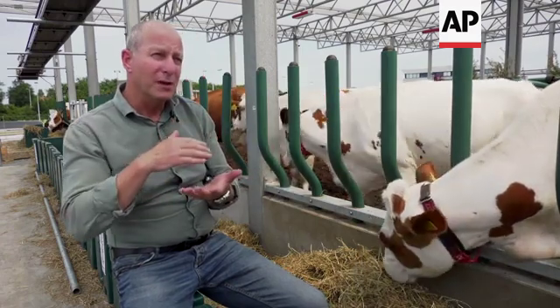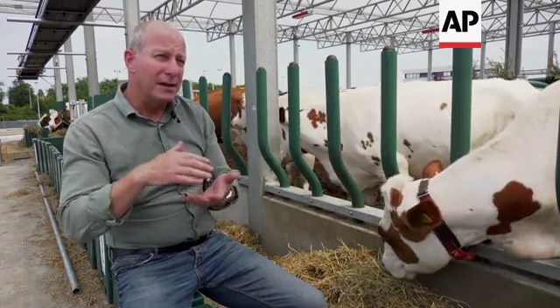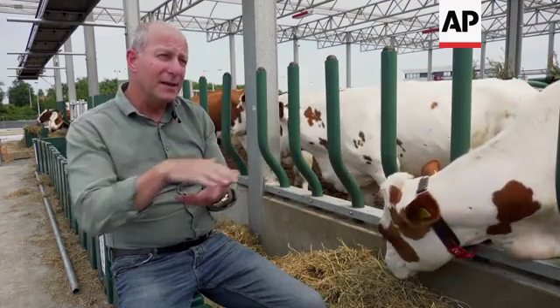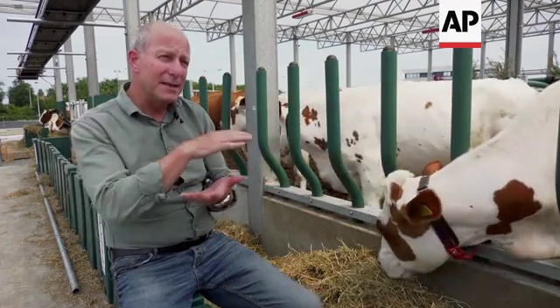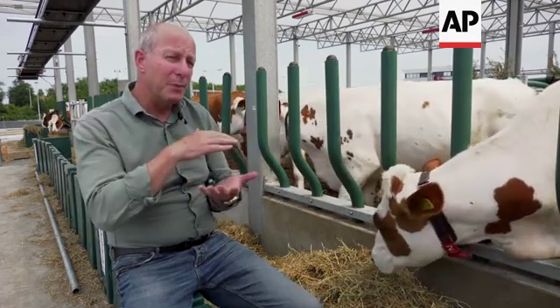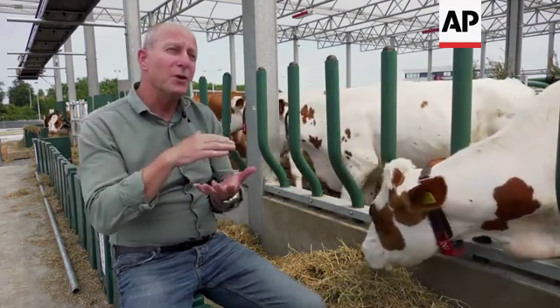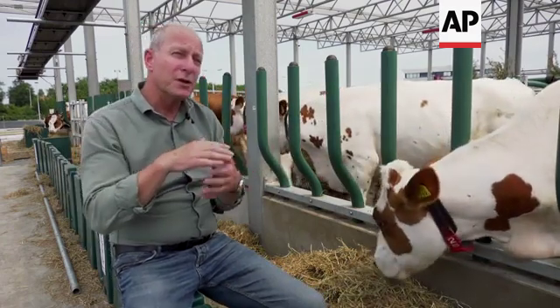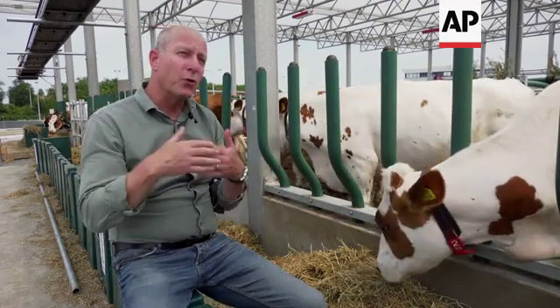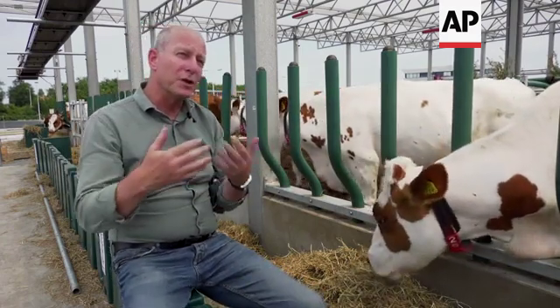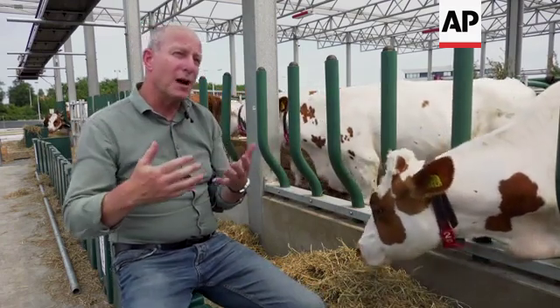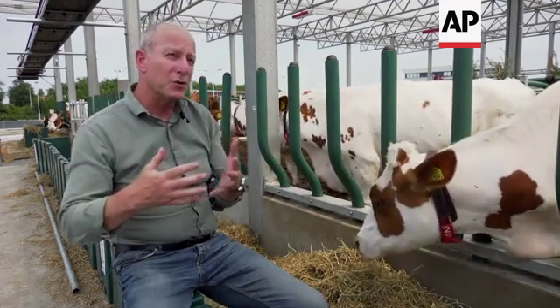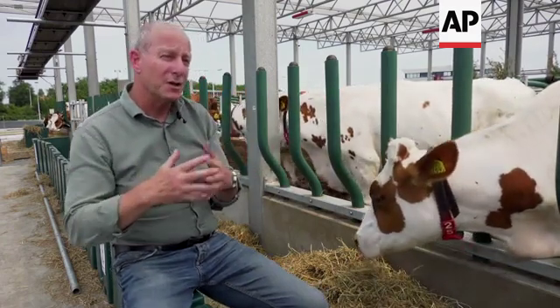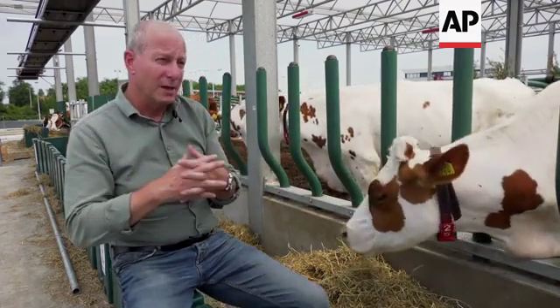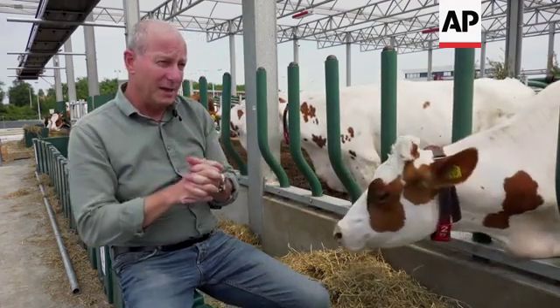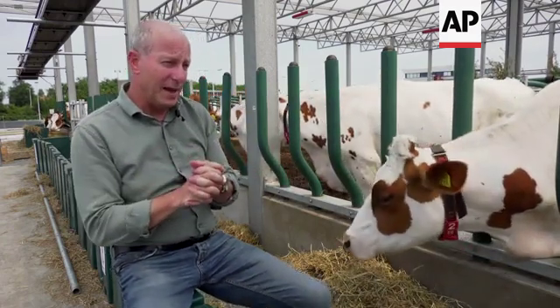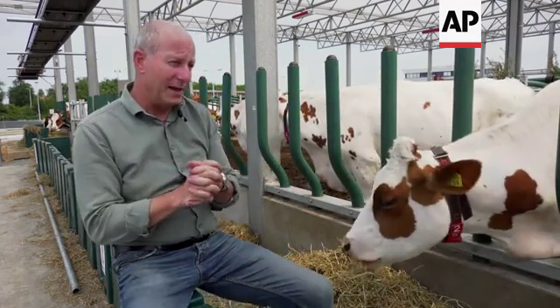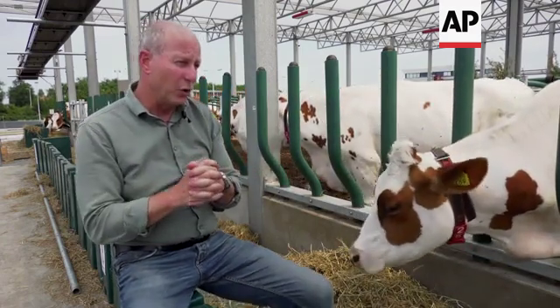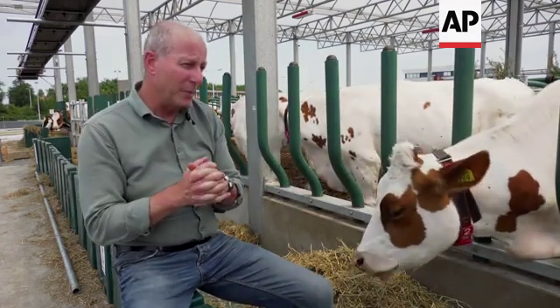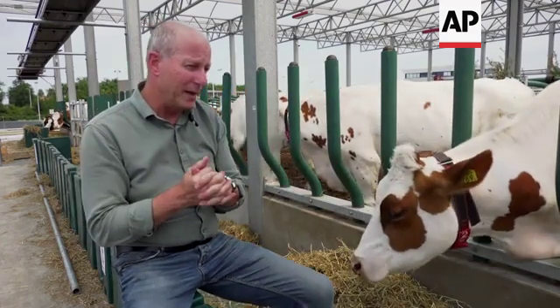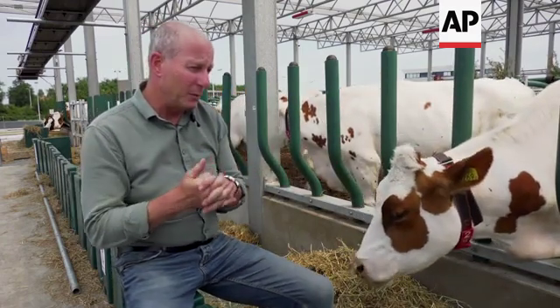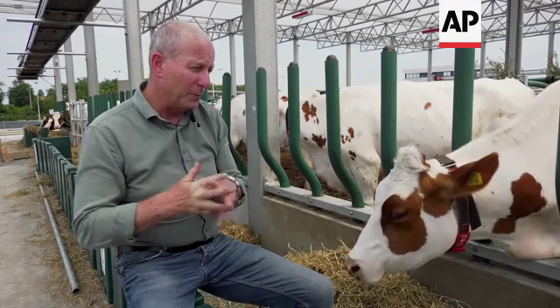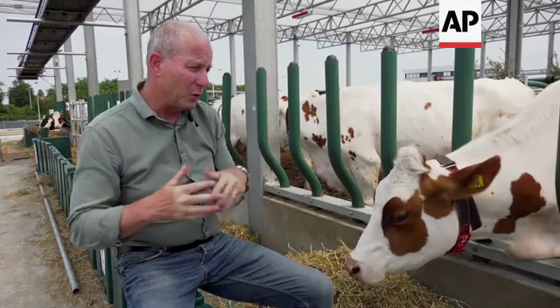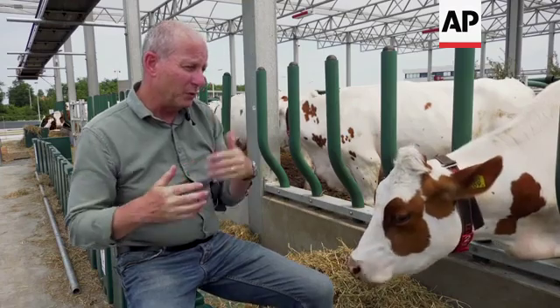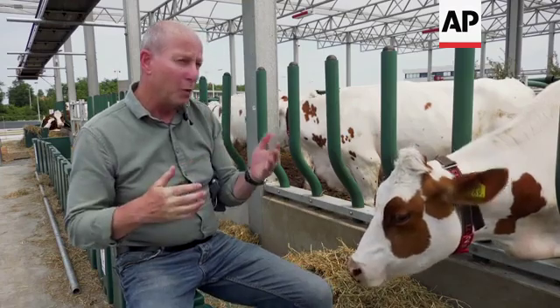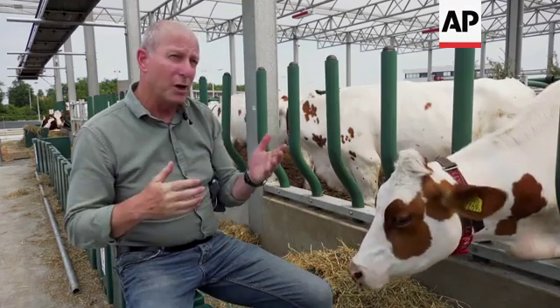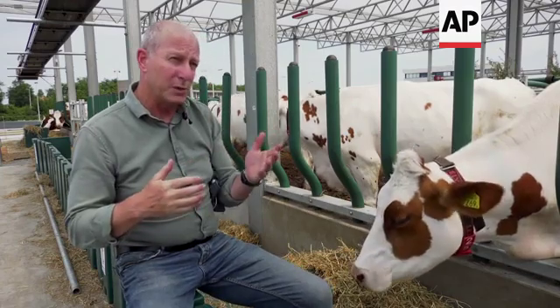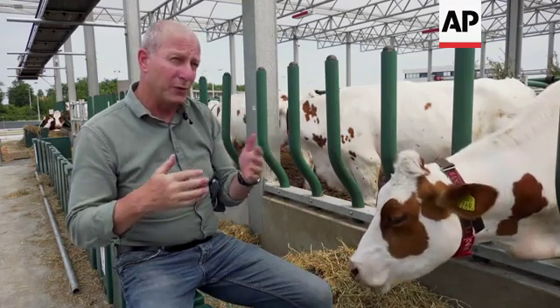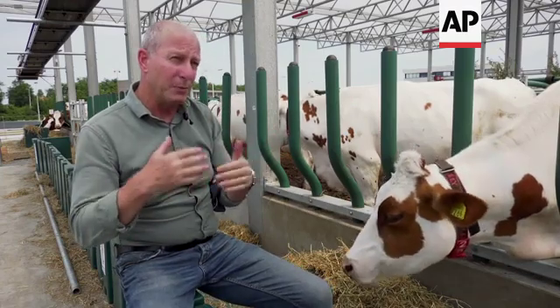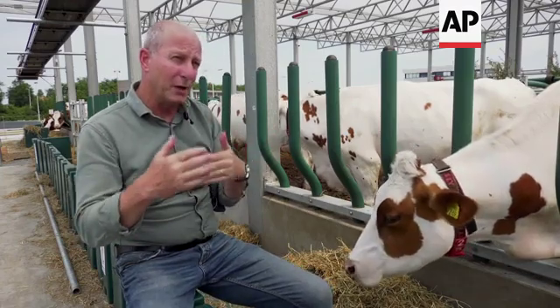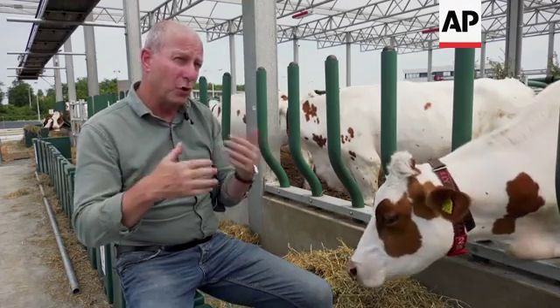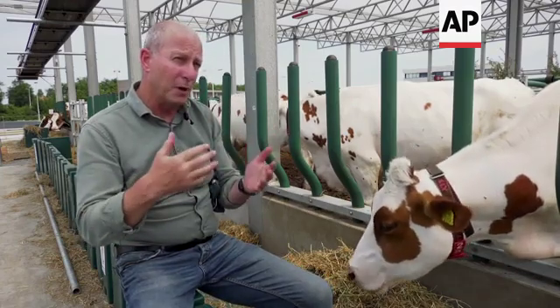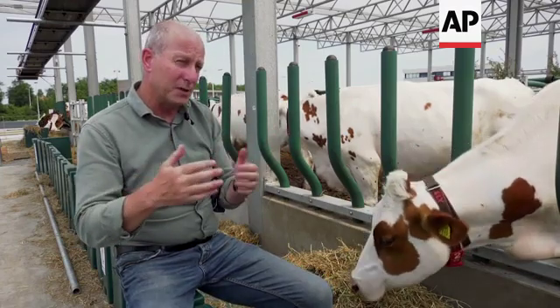In this stable run the 40 cows. It's highly automated with milking robots and feed belt robots.